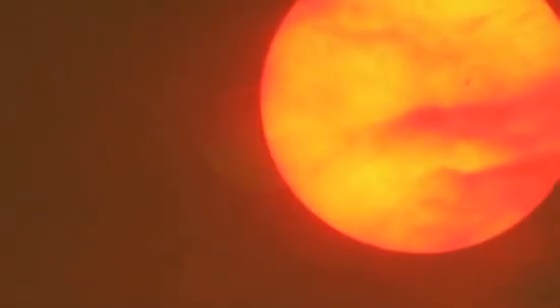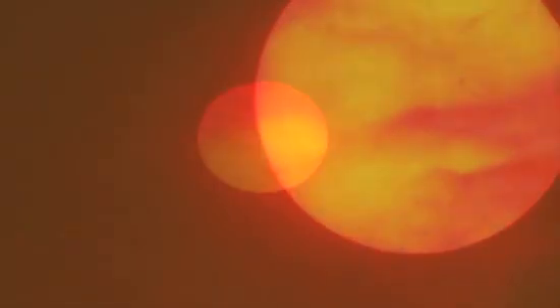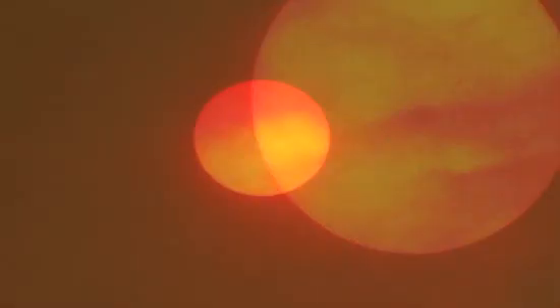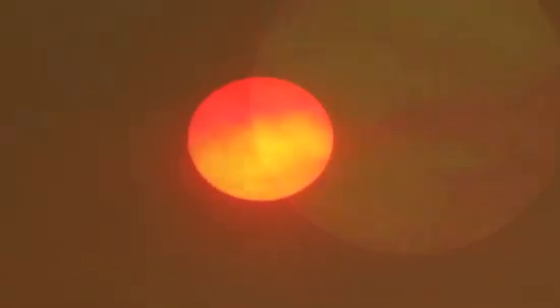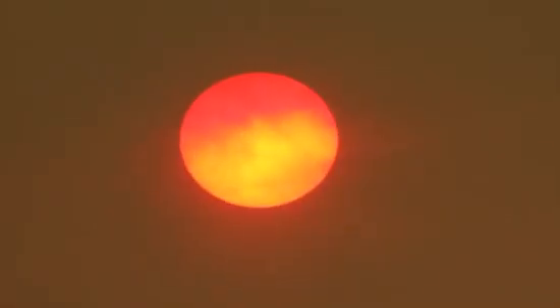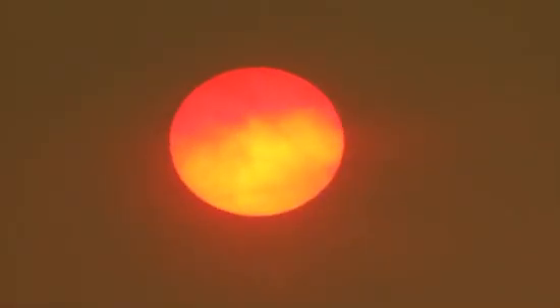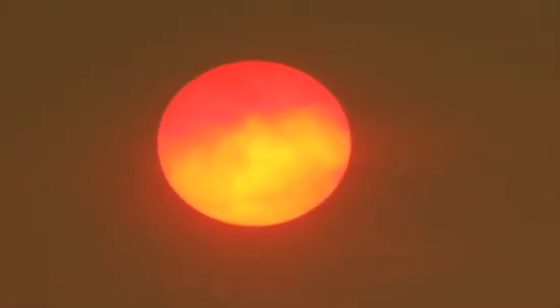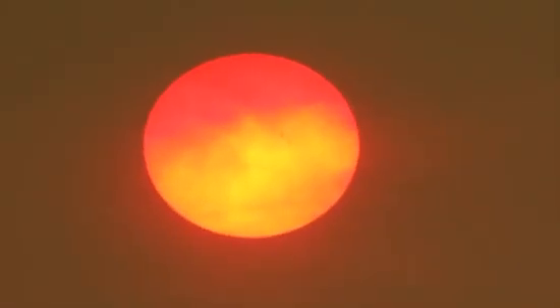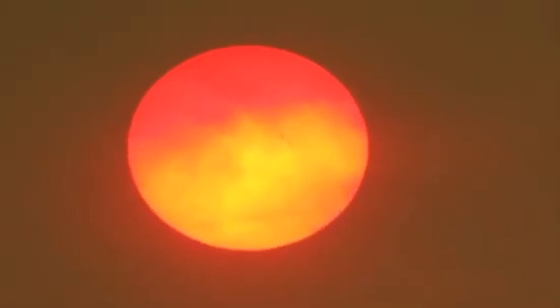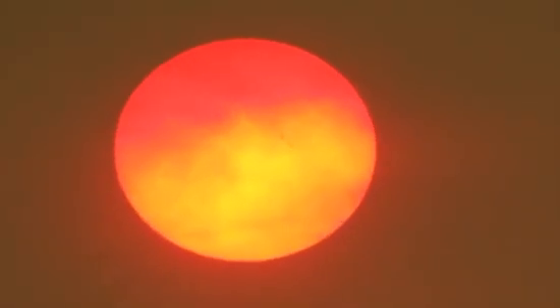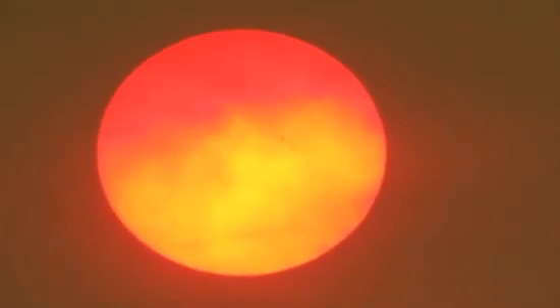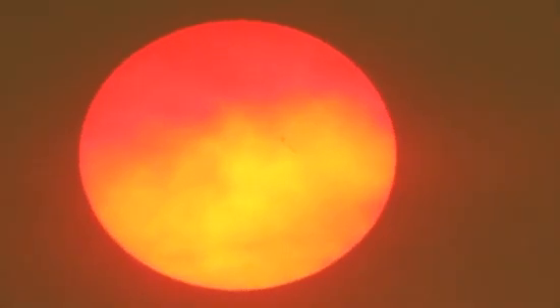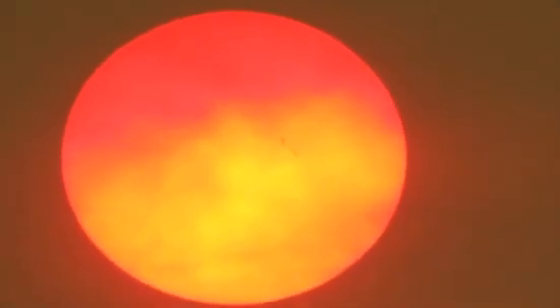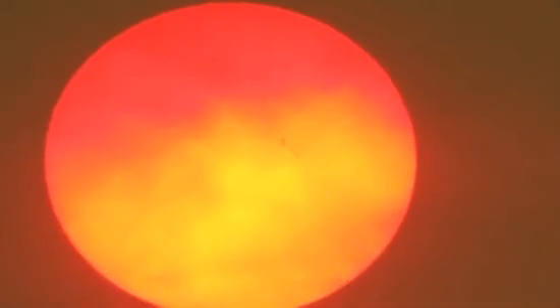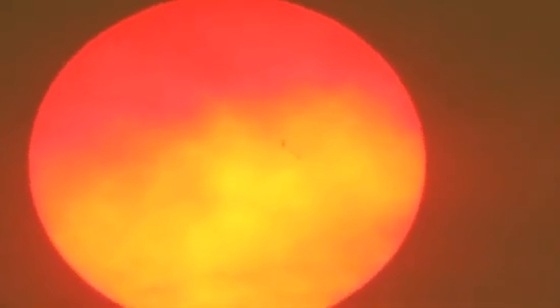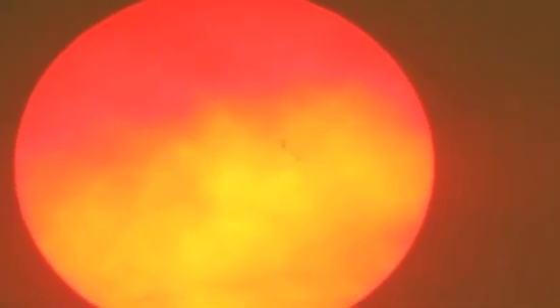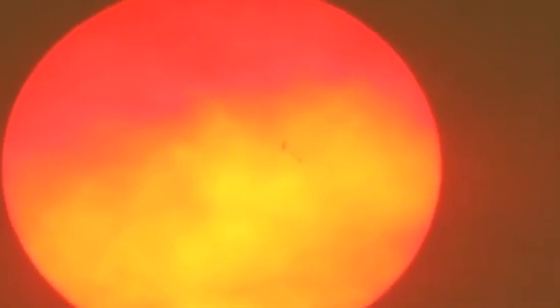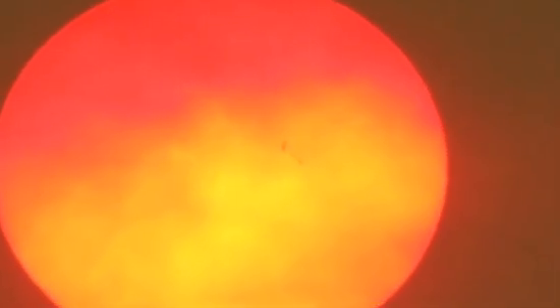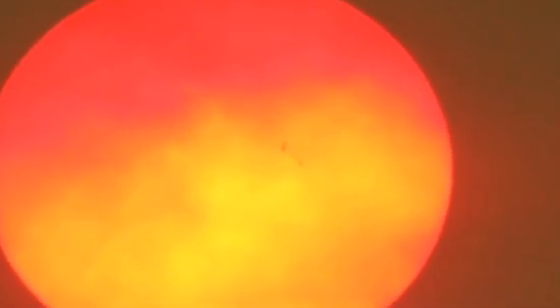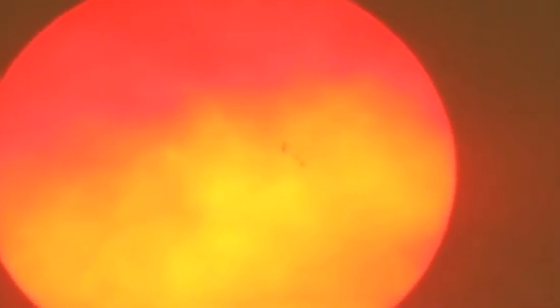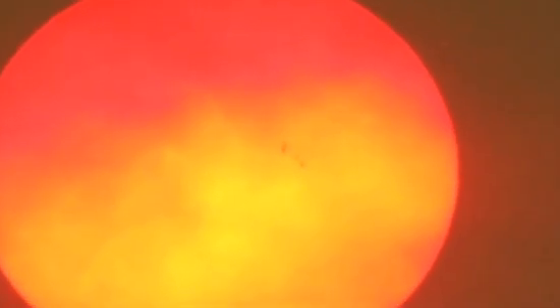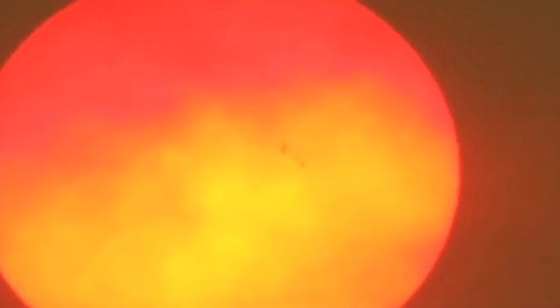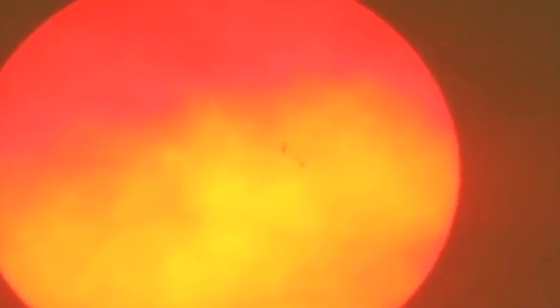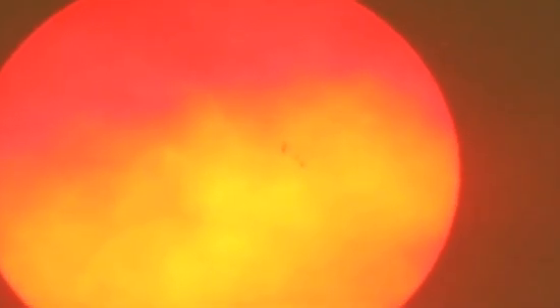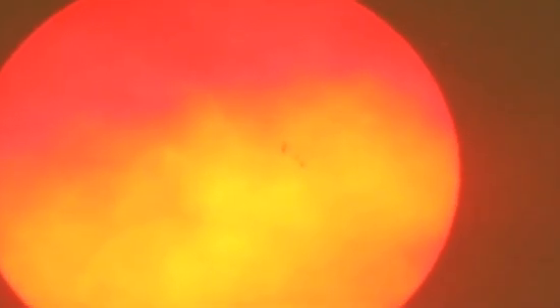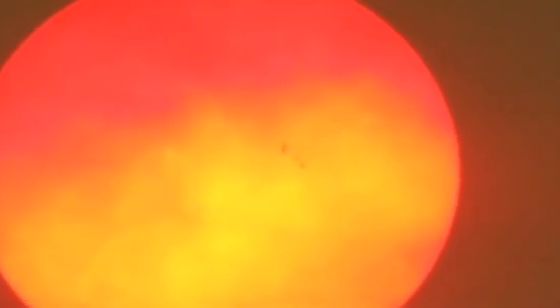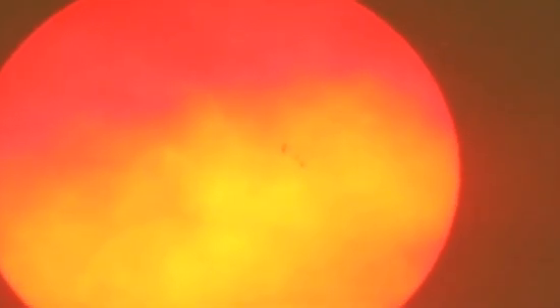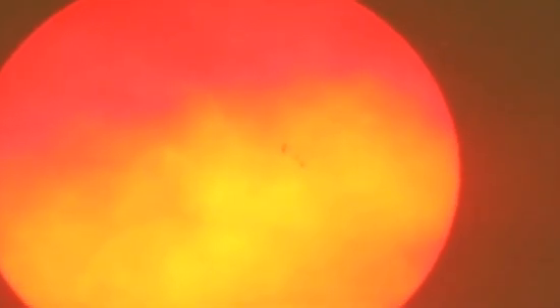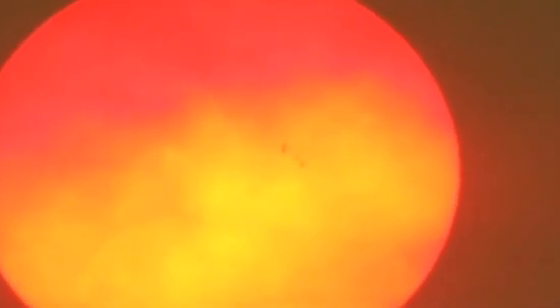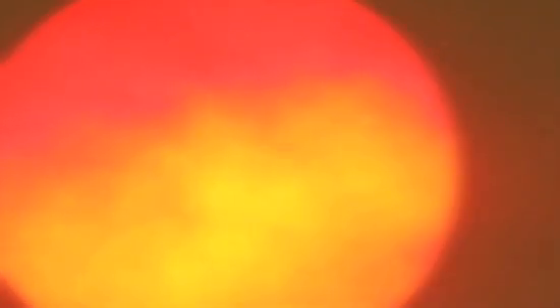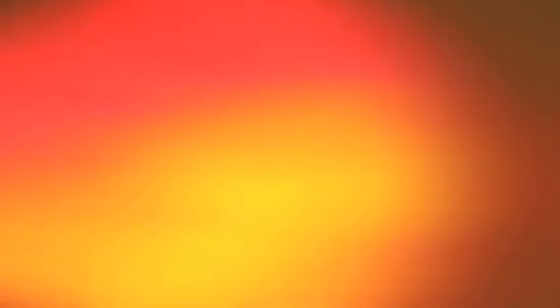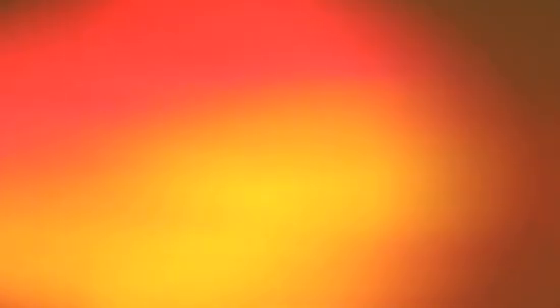But please don't try to observe it yourself without a proper qualified solar filter.